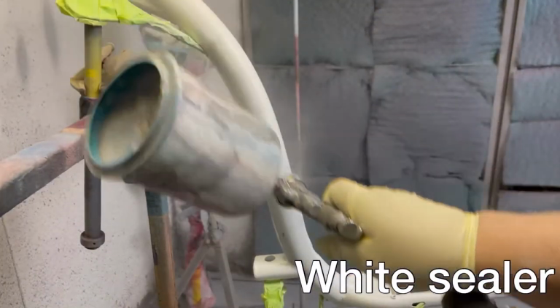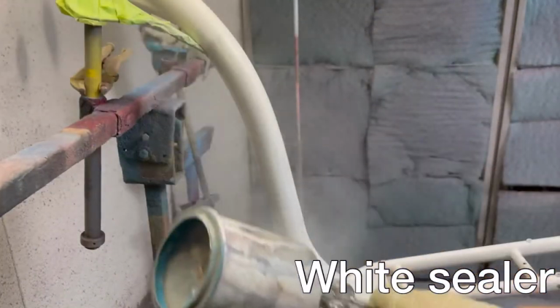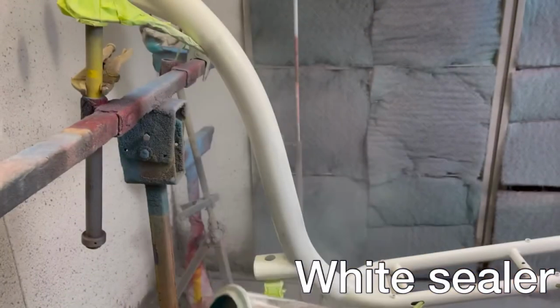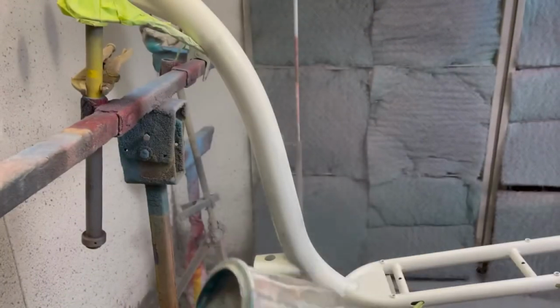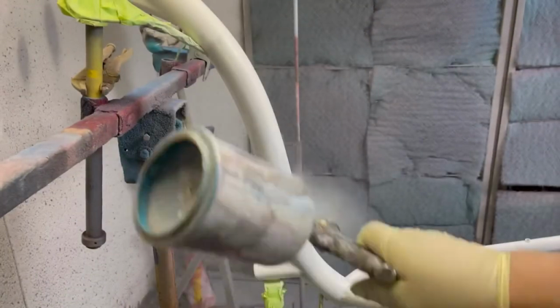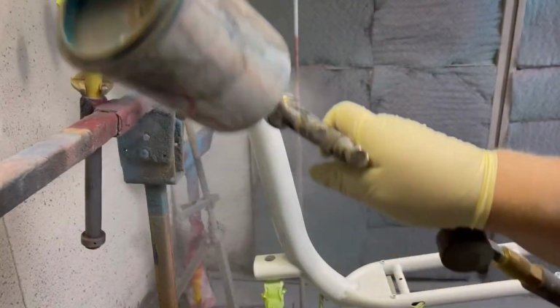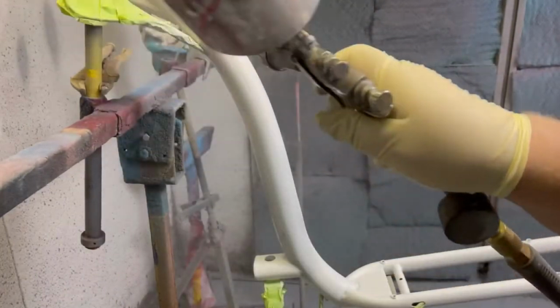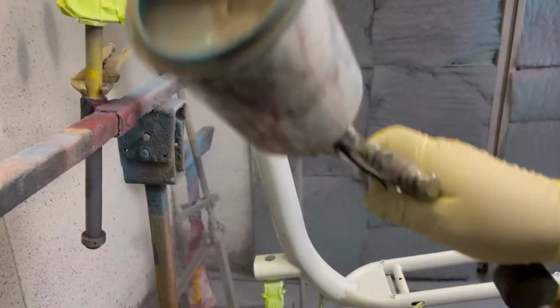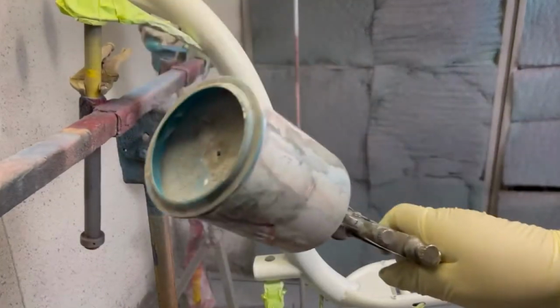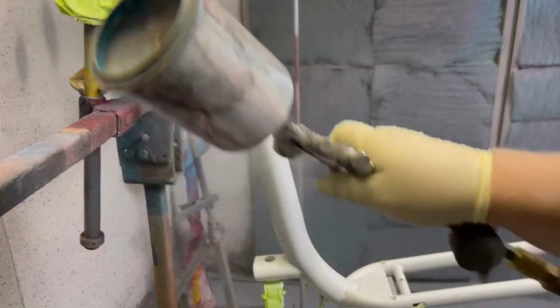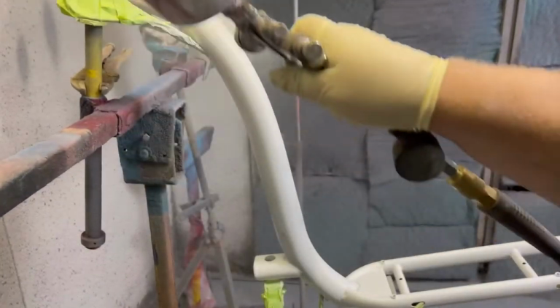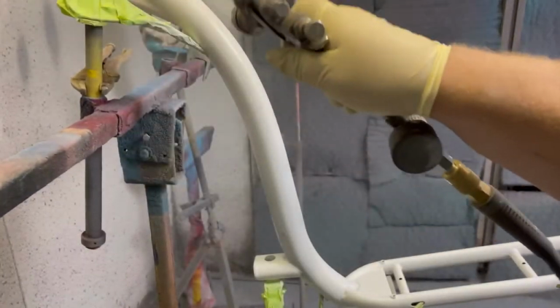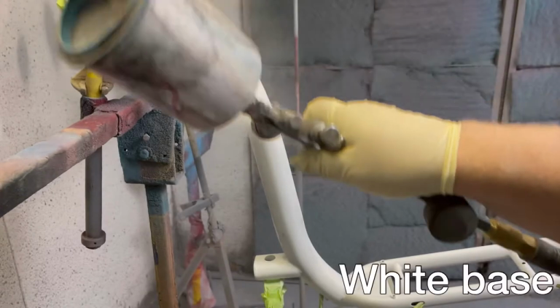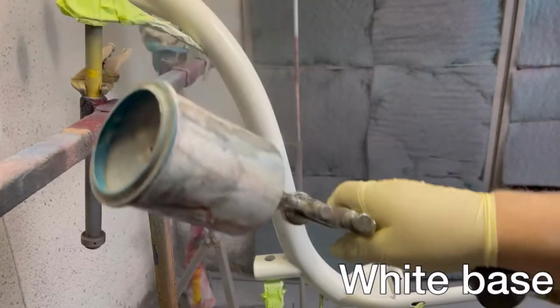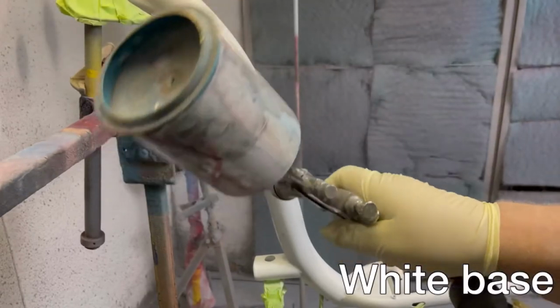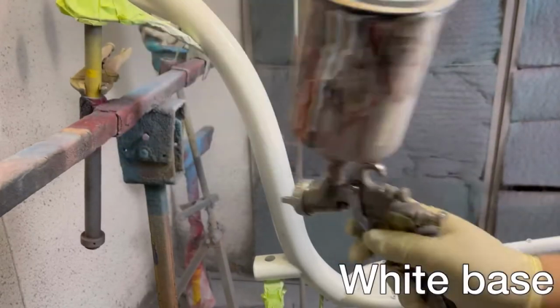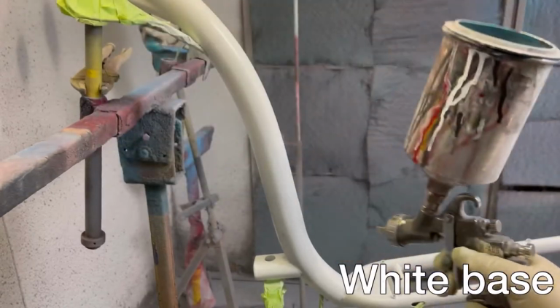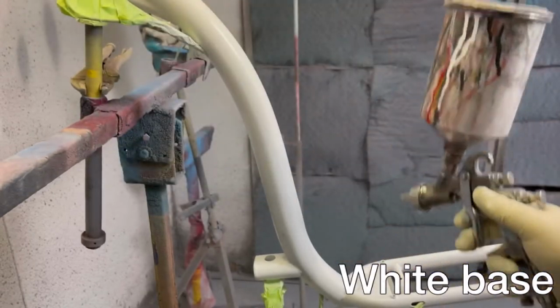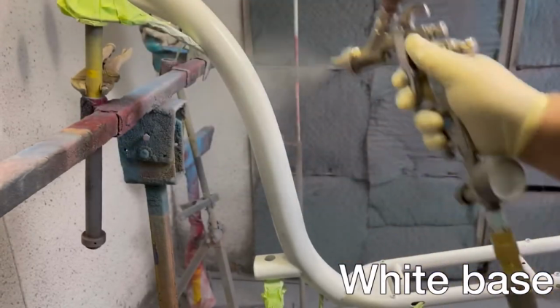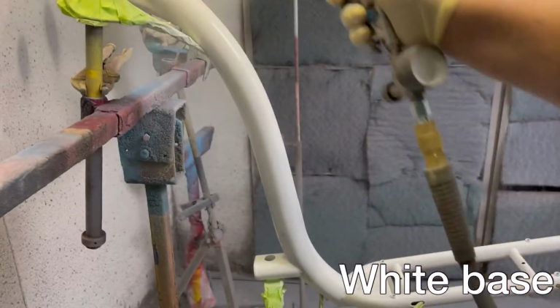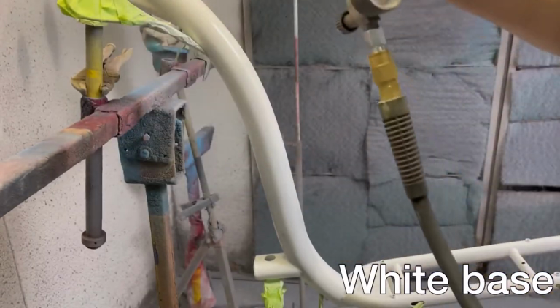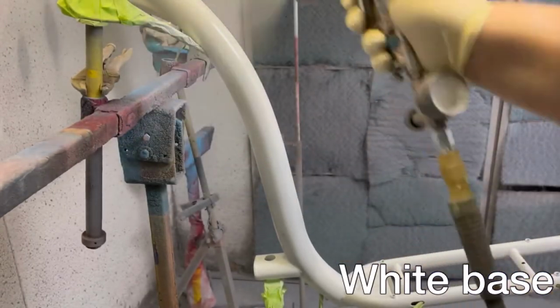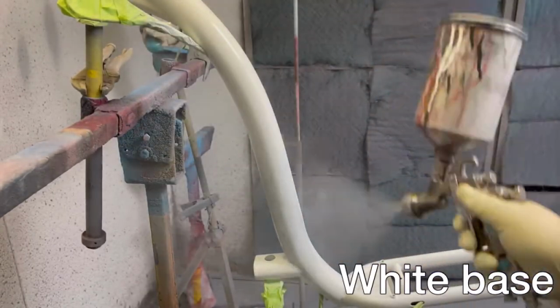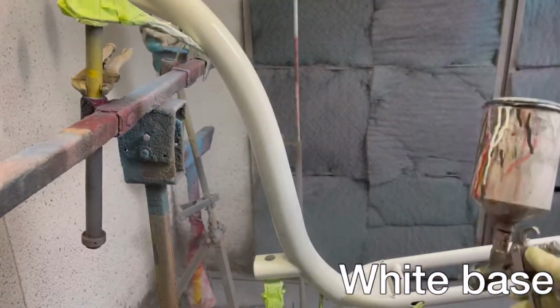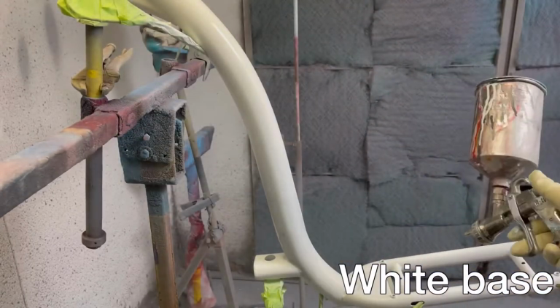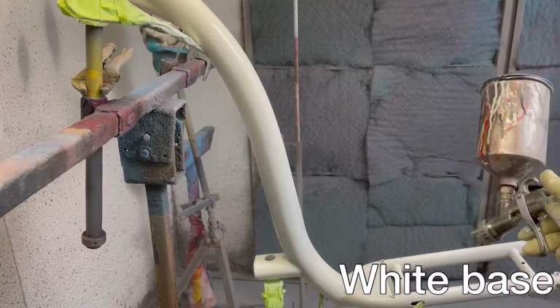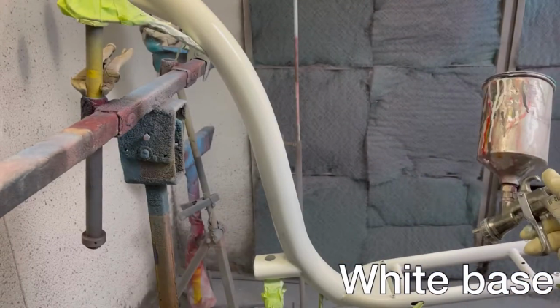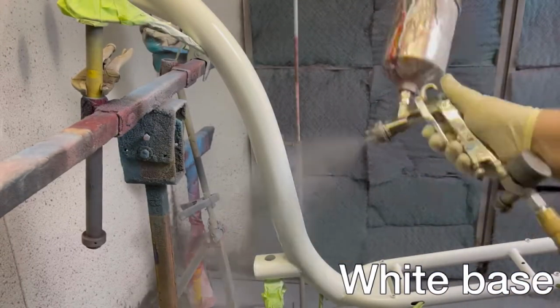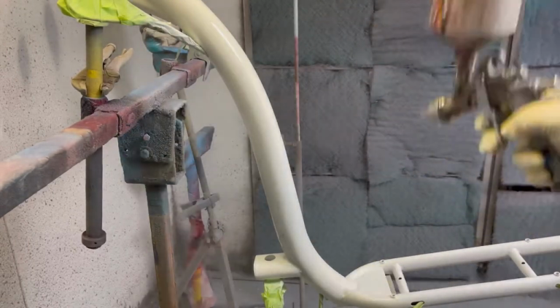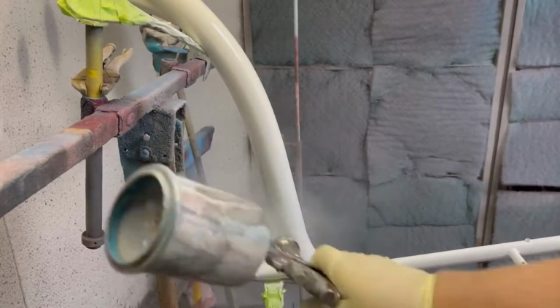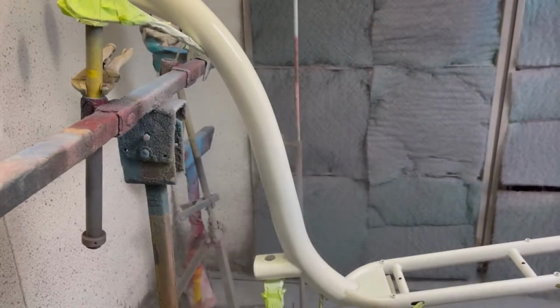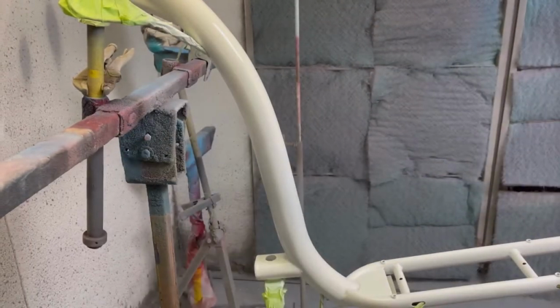Dust on a little bit of white sealer, then chase it with some white base and just kind of feather it out into the rest of the paint job.